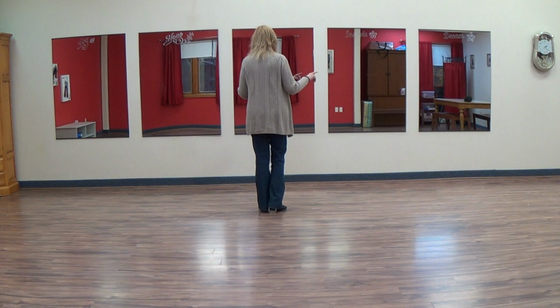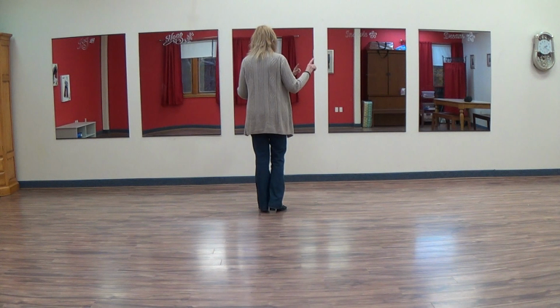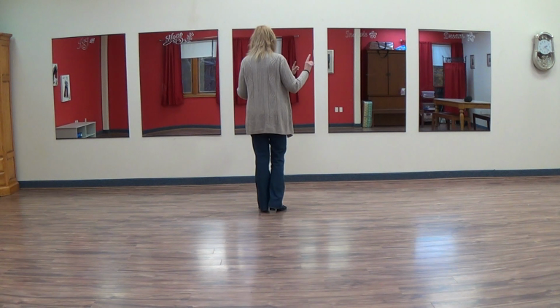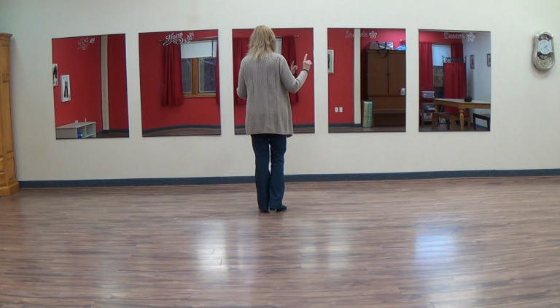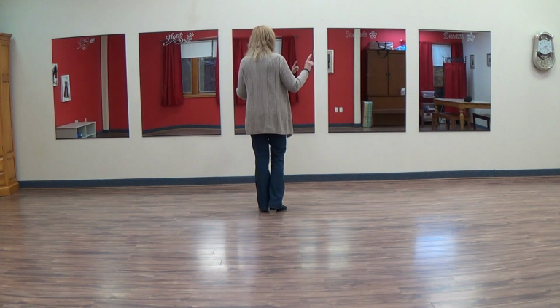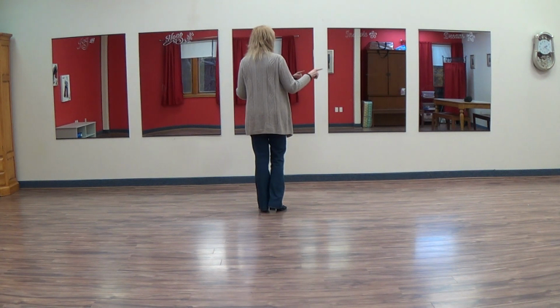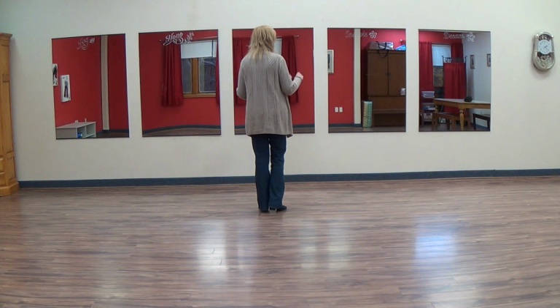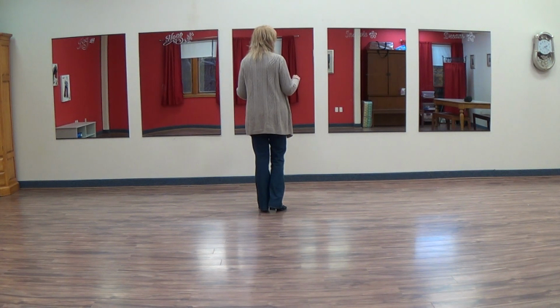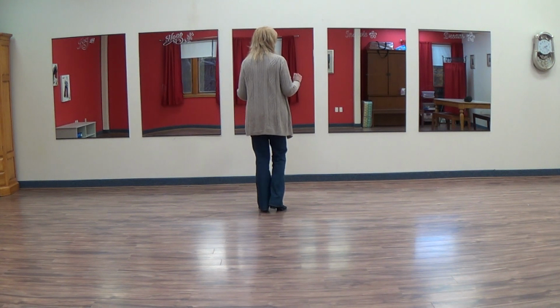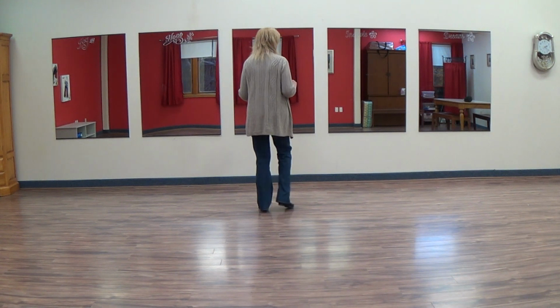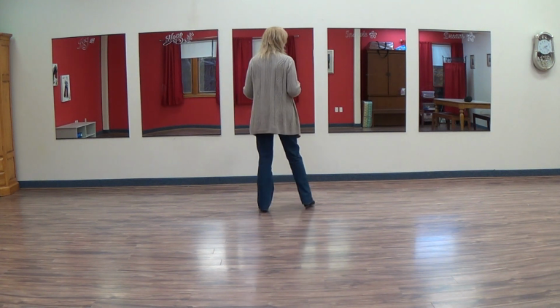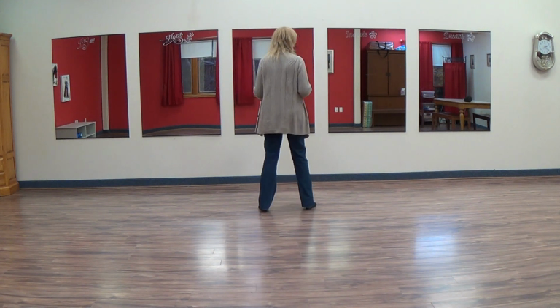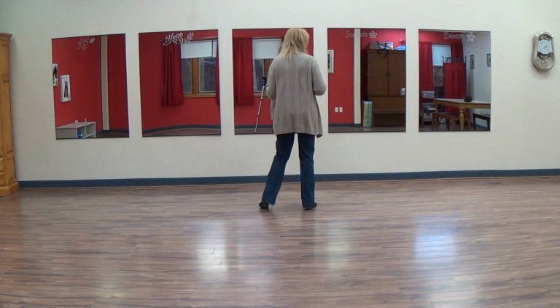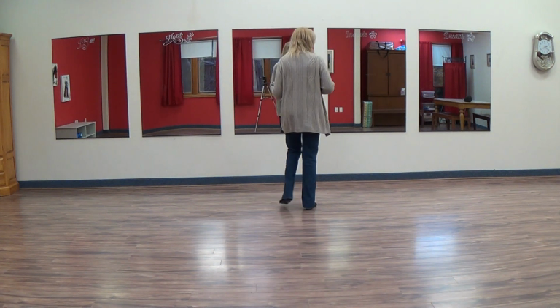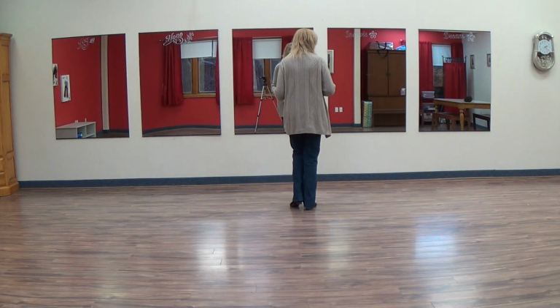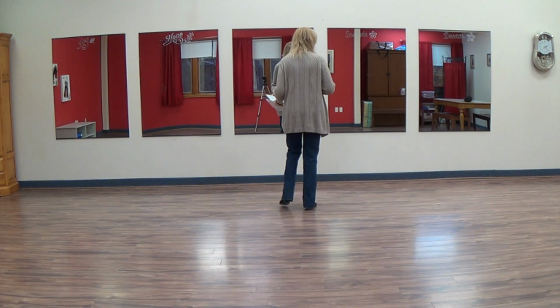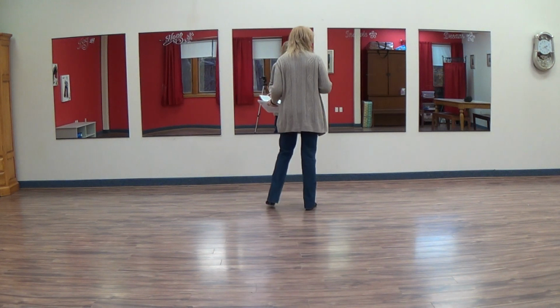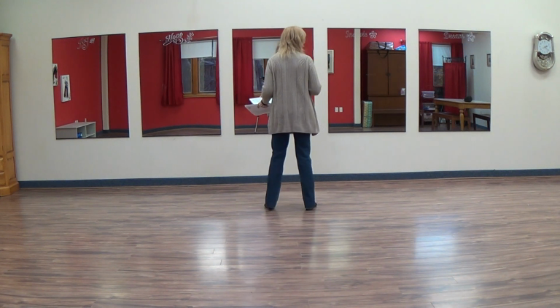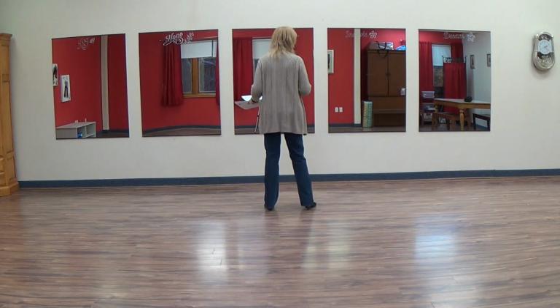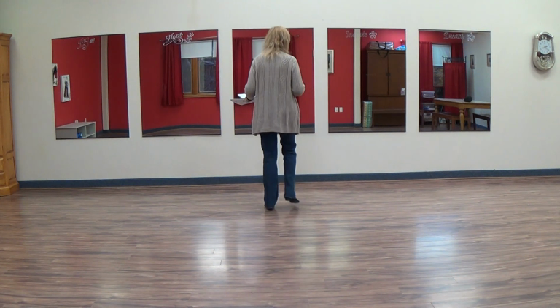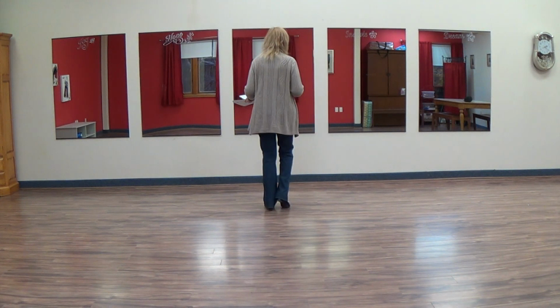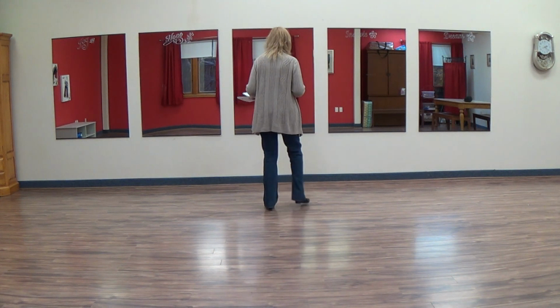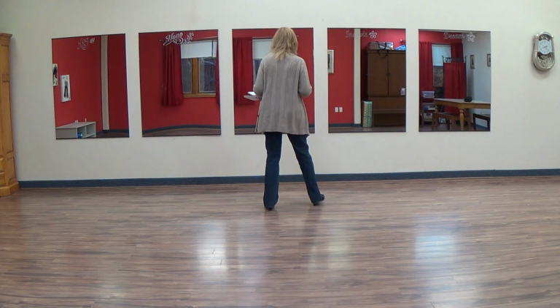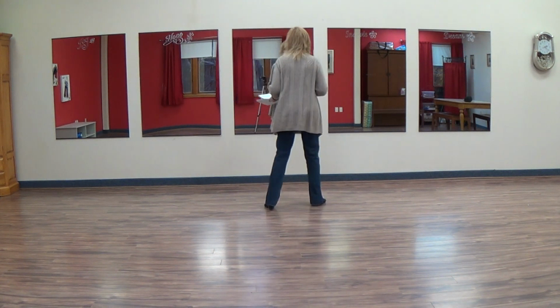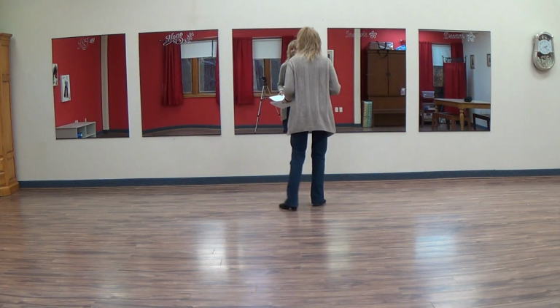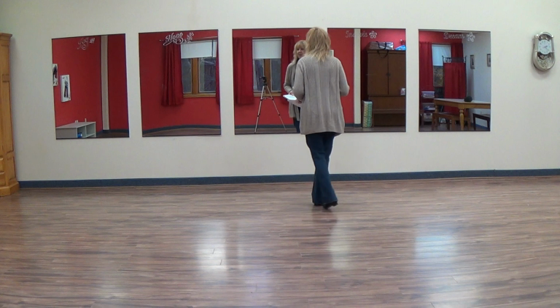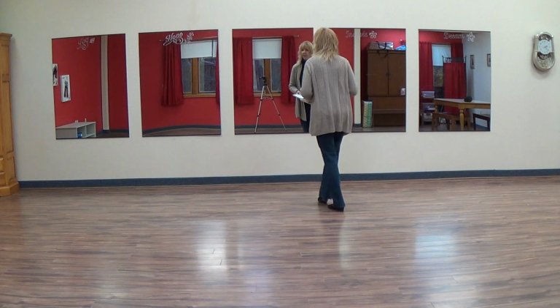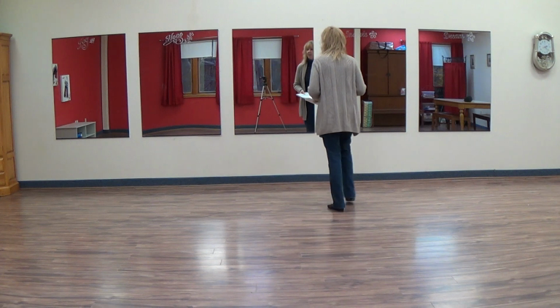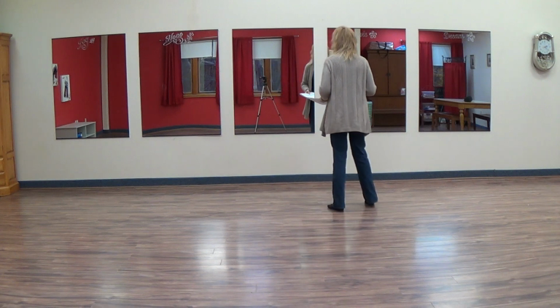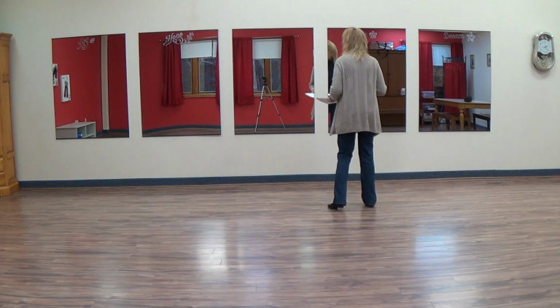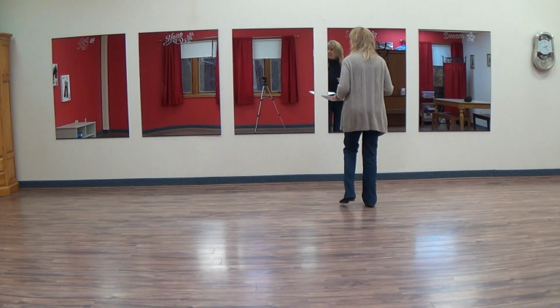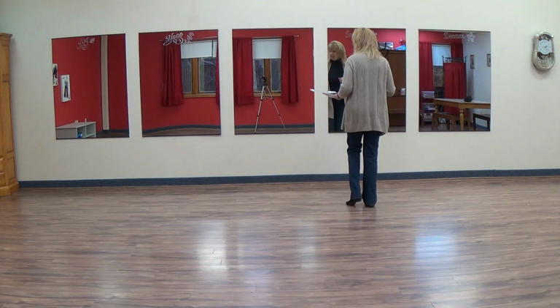We do a right touch, left touch. One, two, three, and we bind right. Five, six, seven, eight.